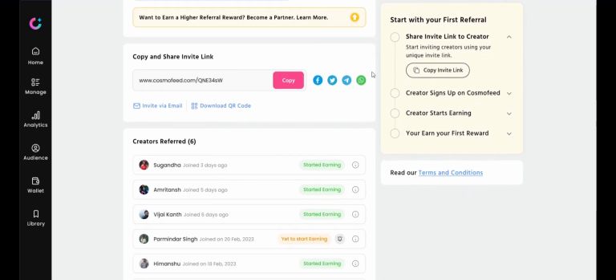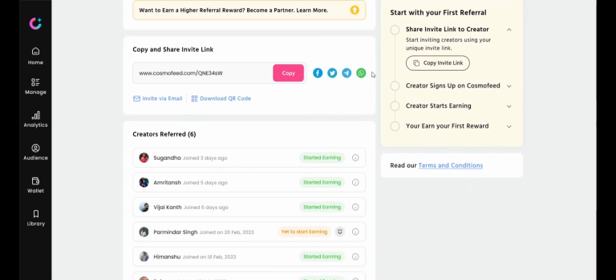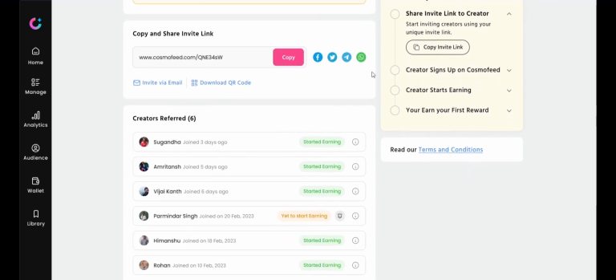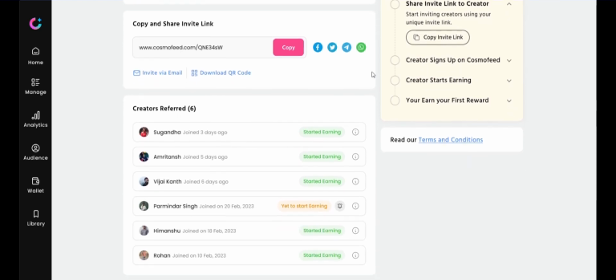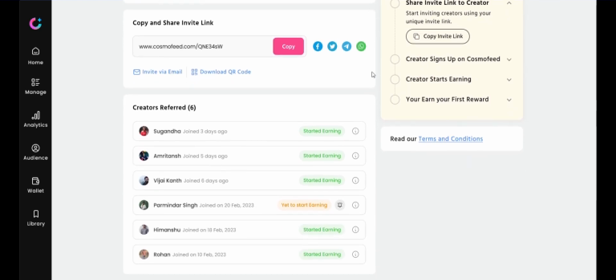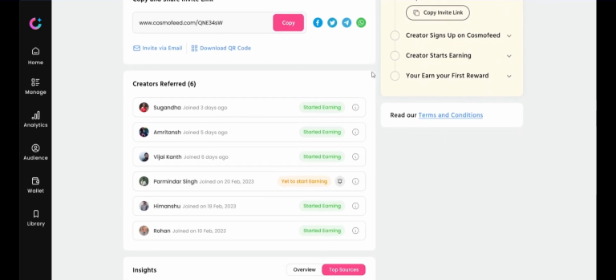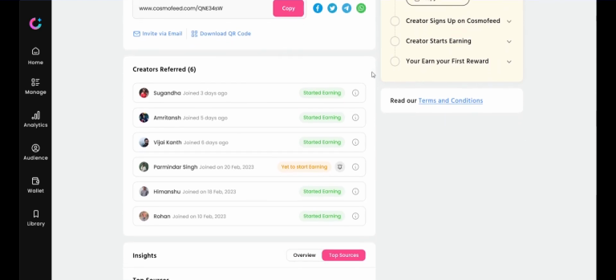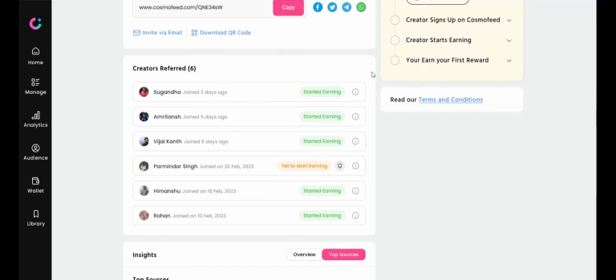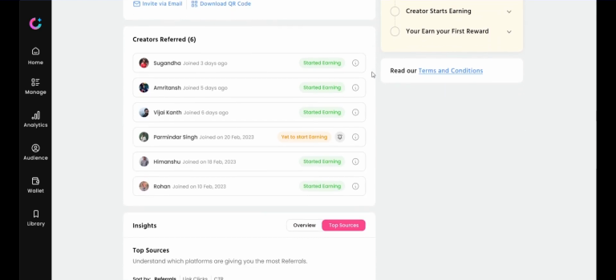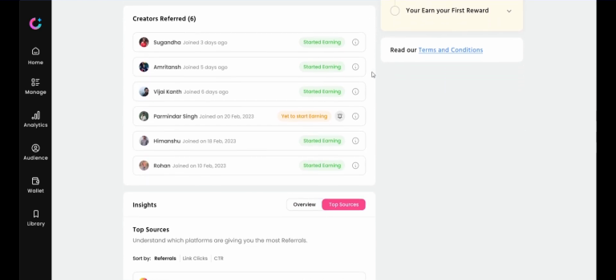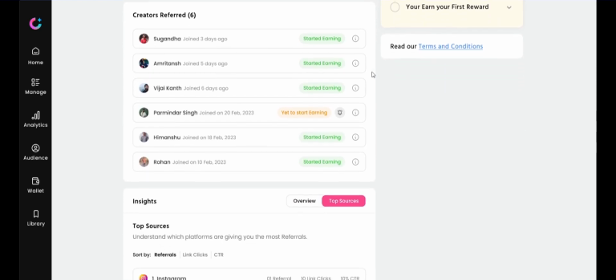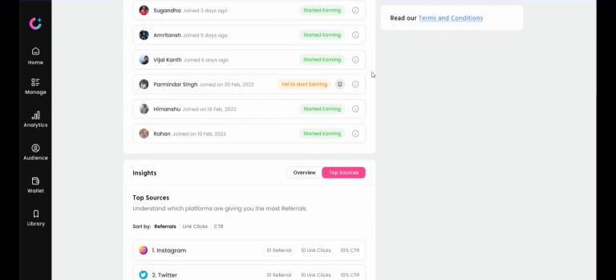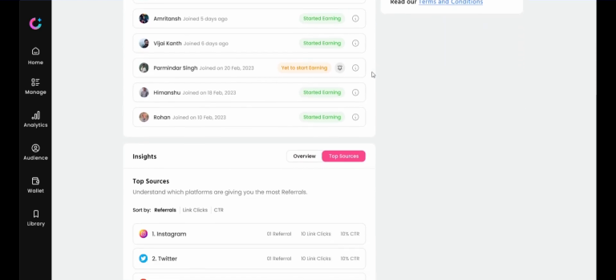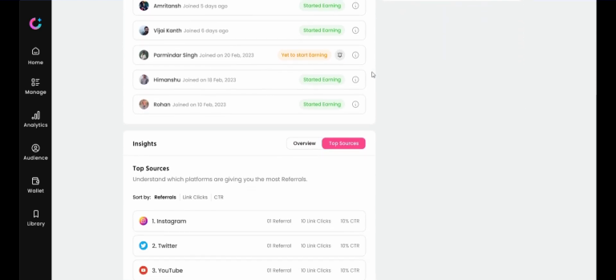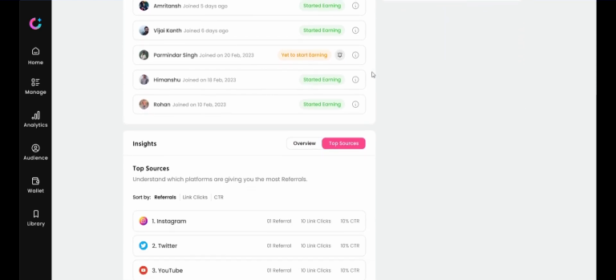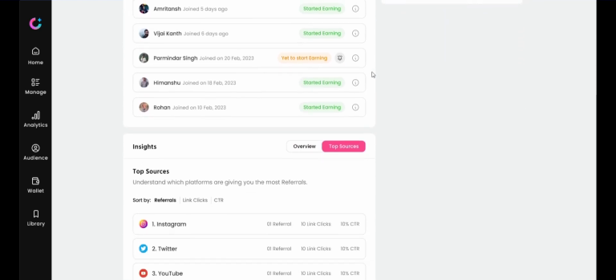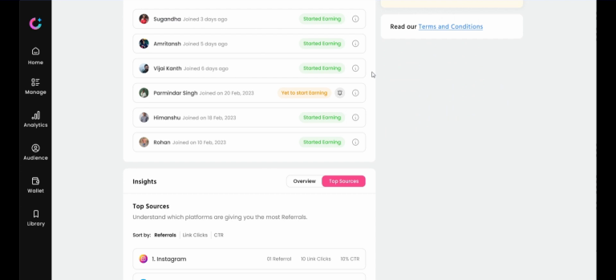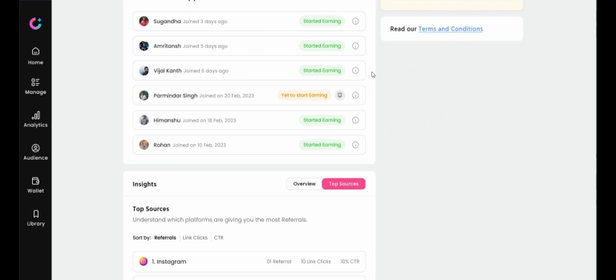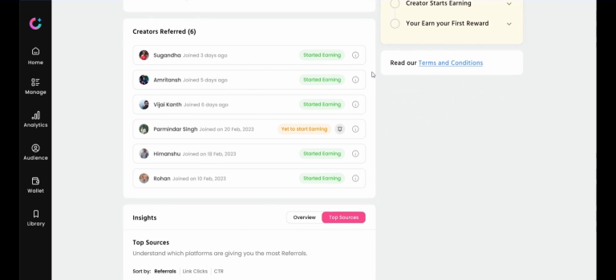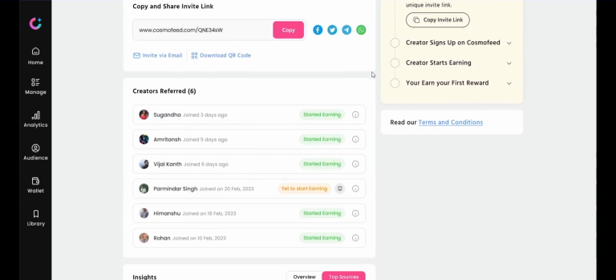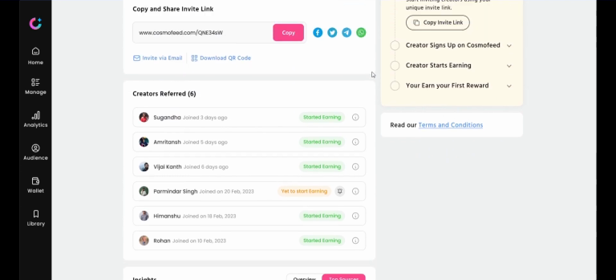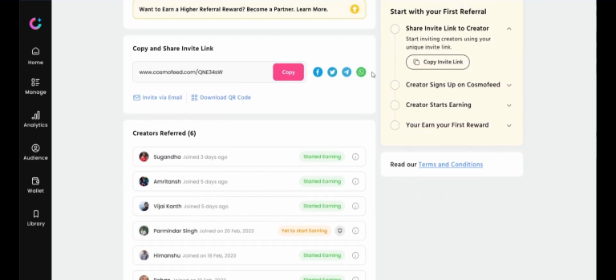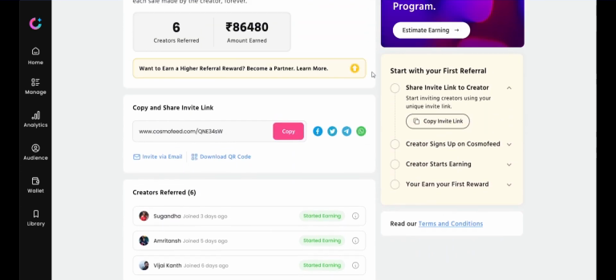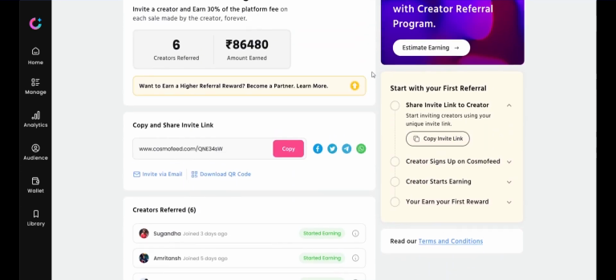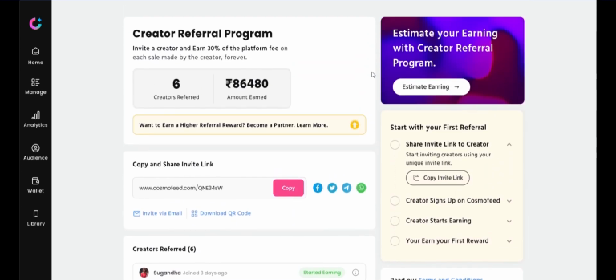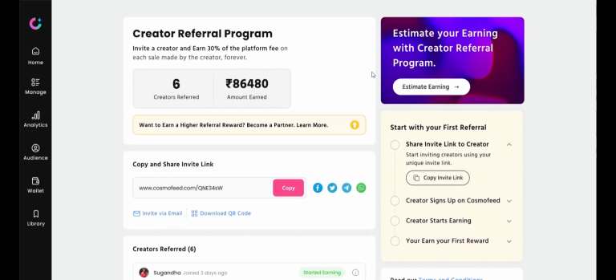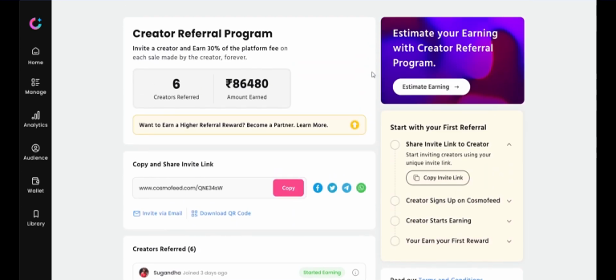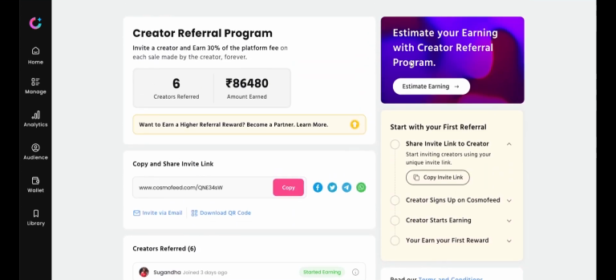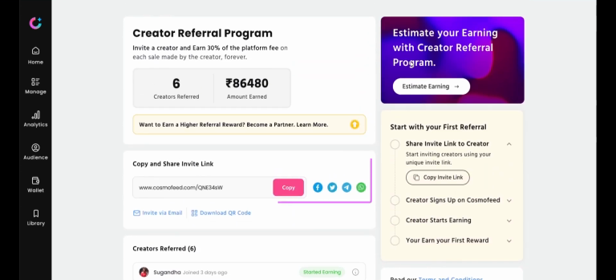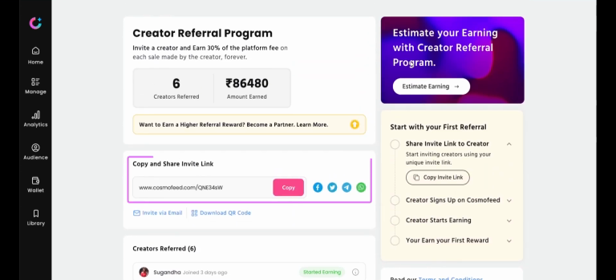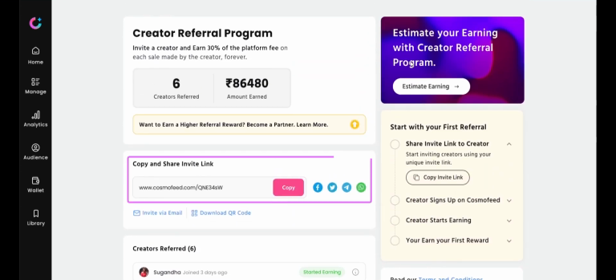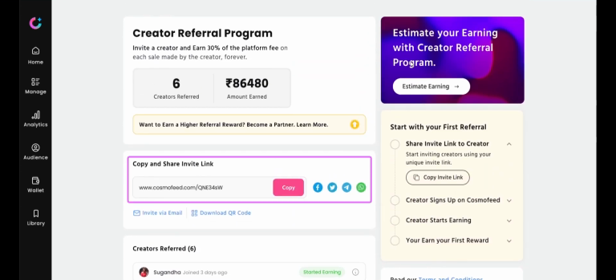Invite a creator and earn 30% of the platform fee on each sale made by the creator, forever.